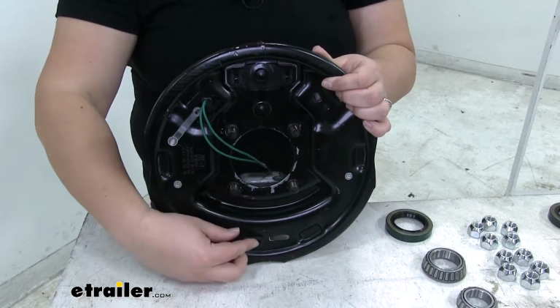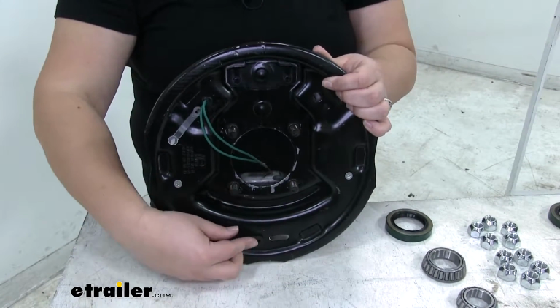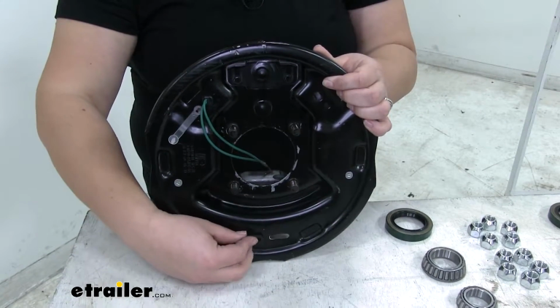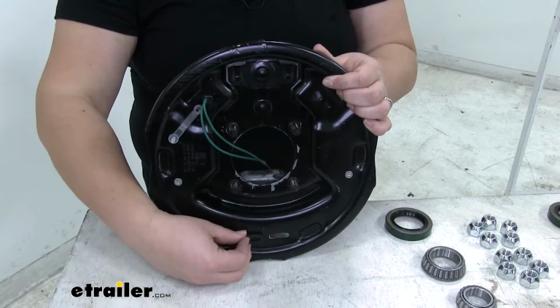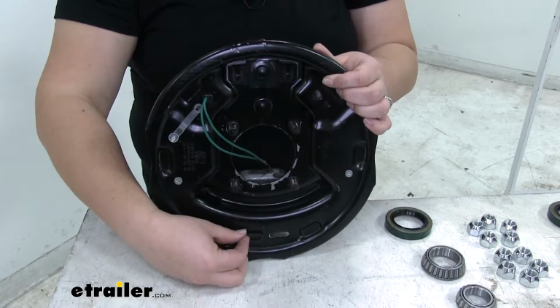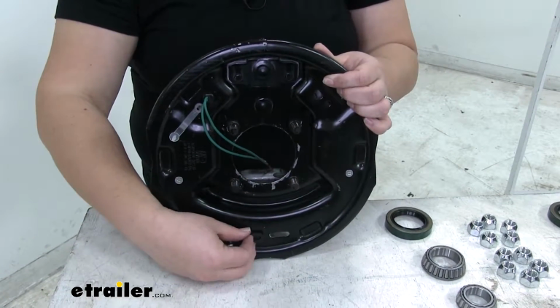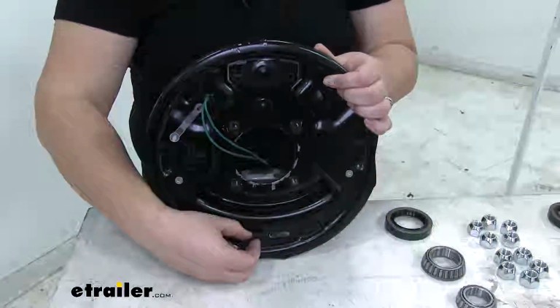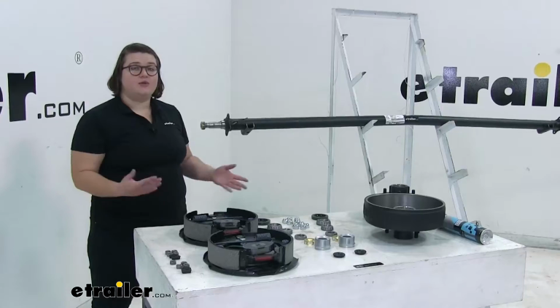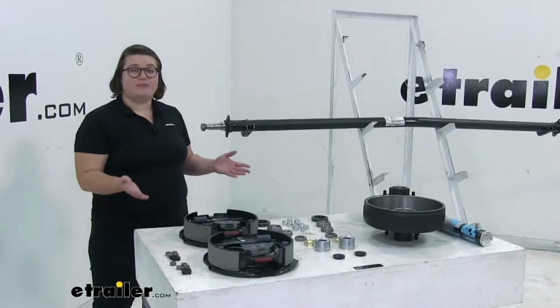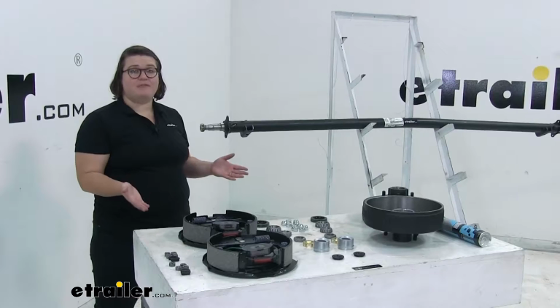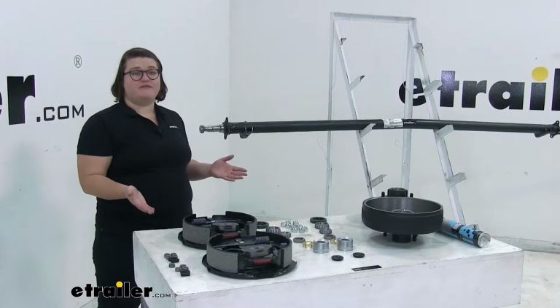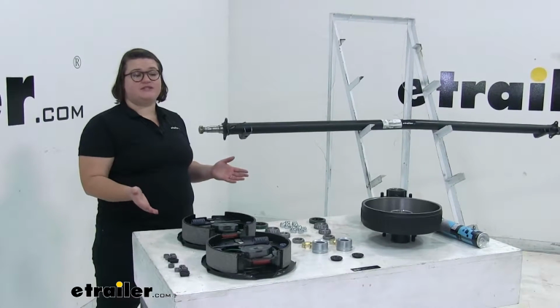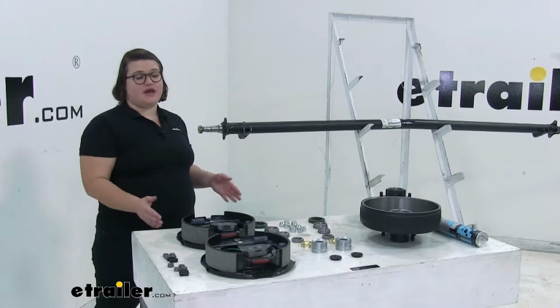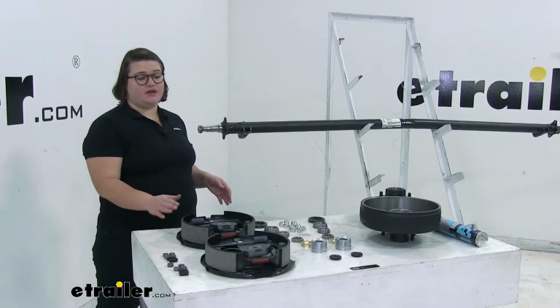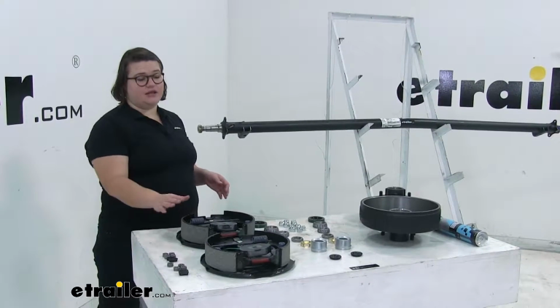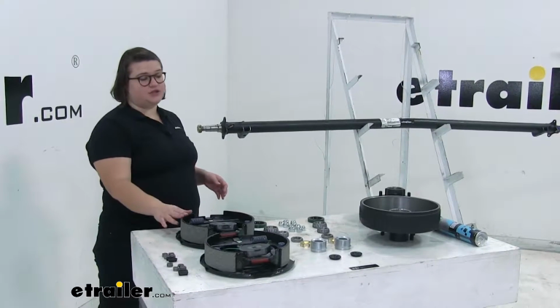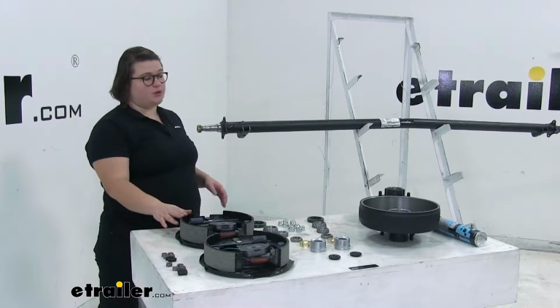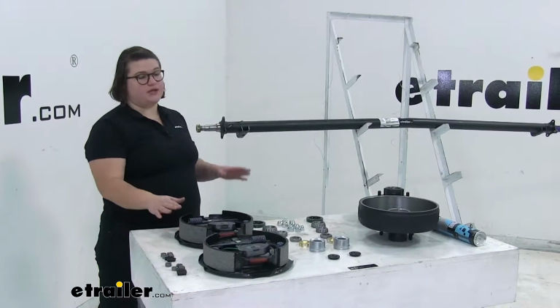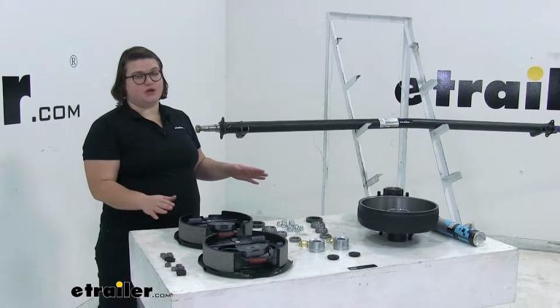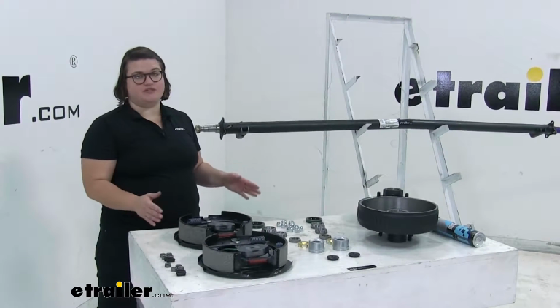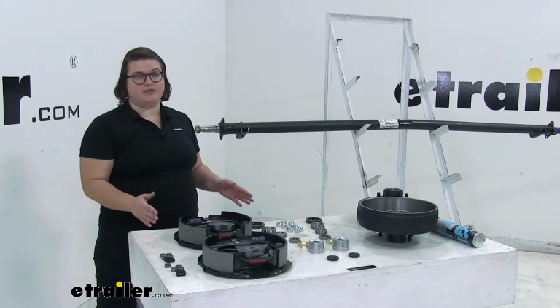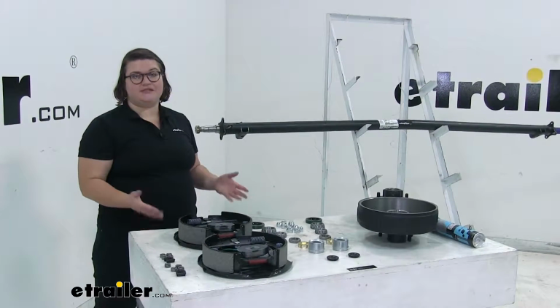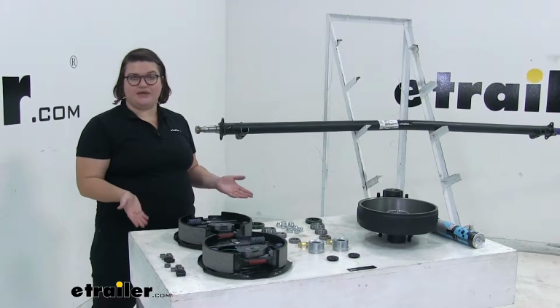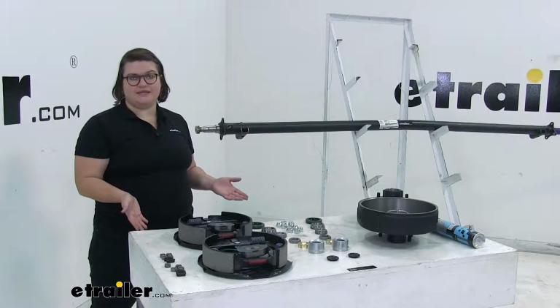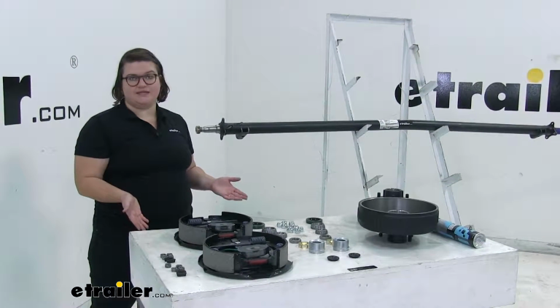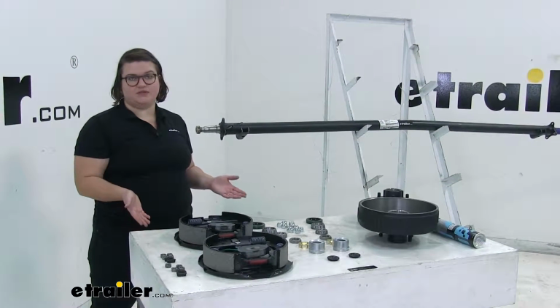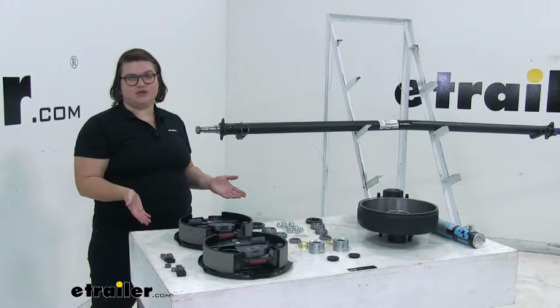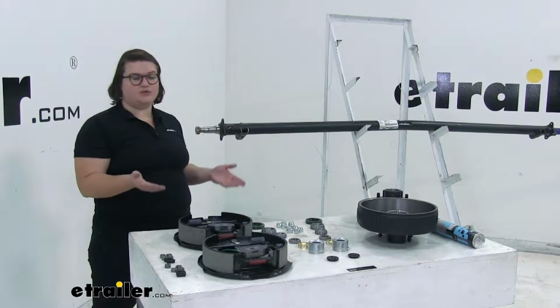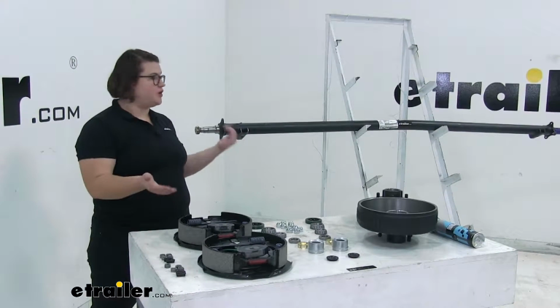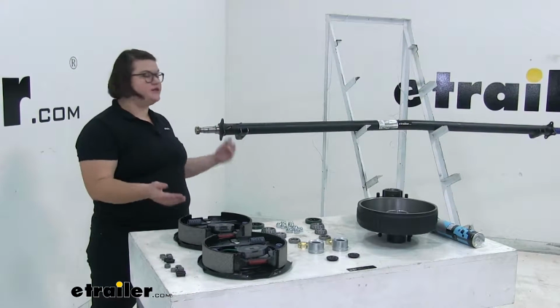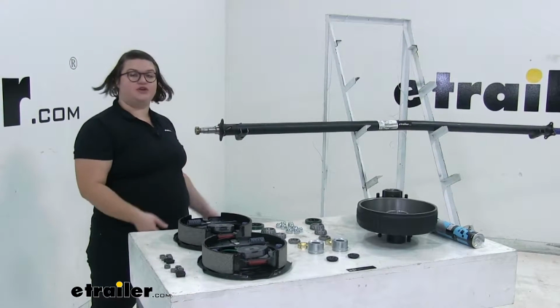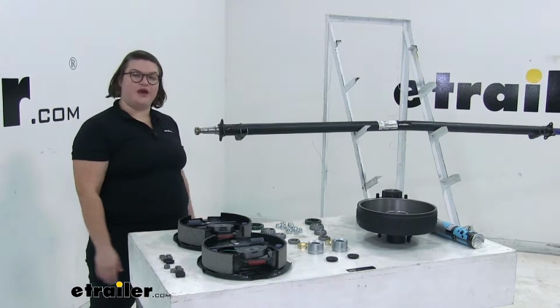One of the main benefits to having an electric brake and drum assembly is how easy it is to install, which we'll go ahead and show you now.